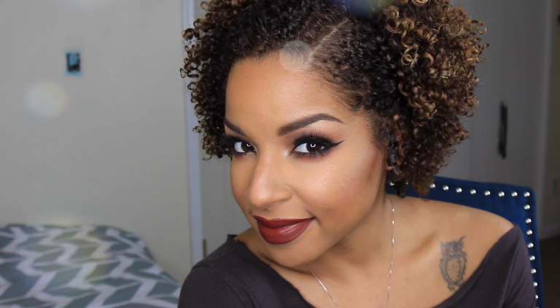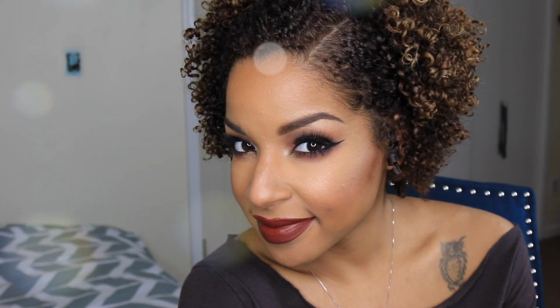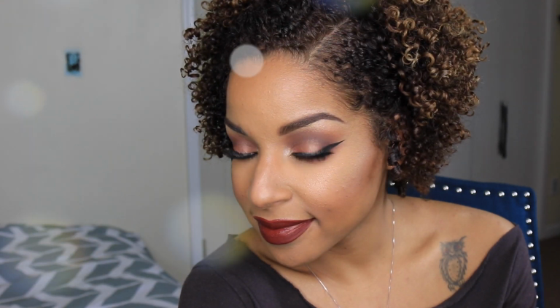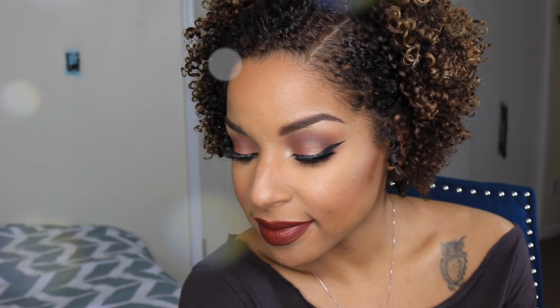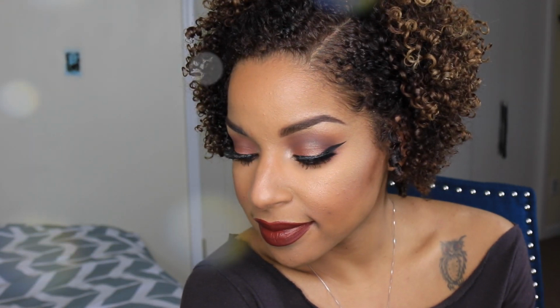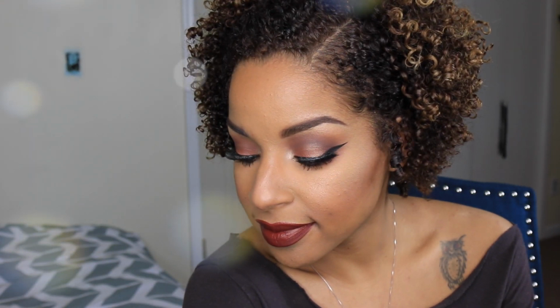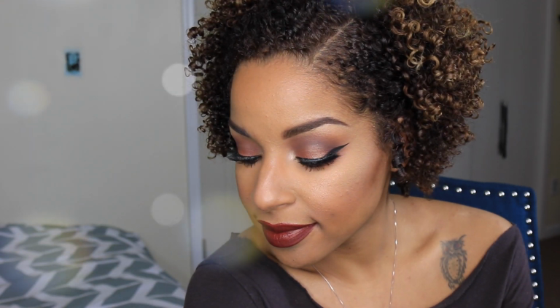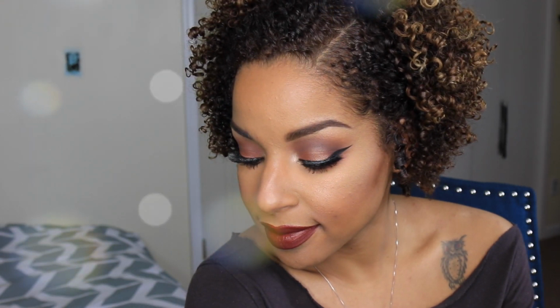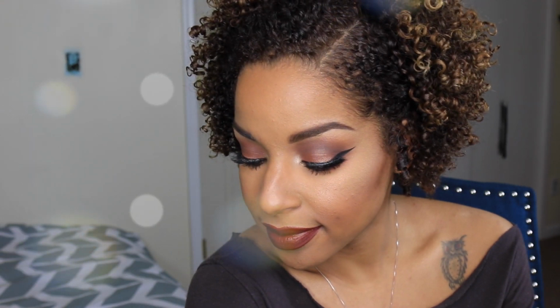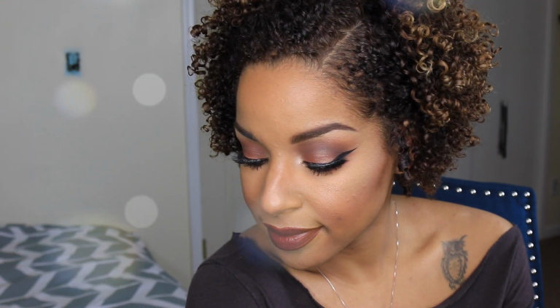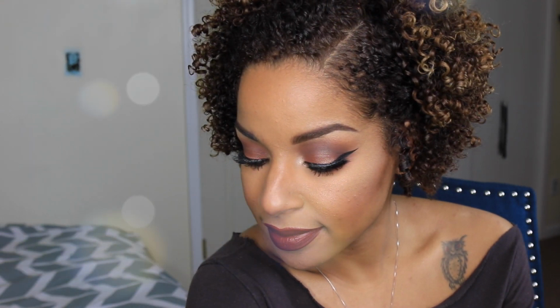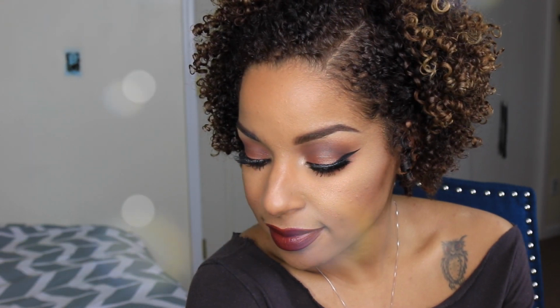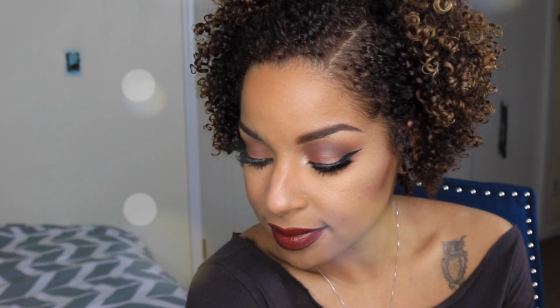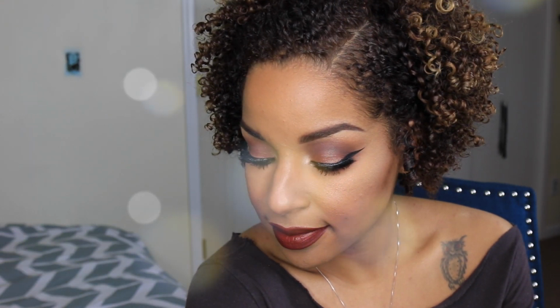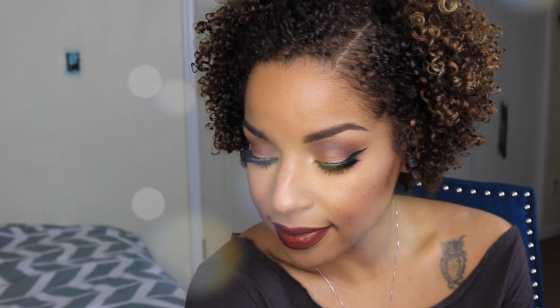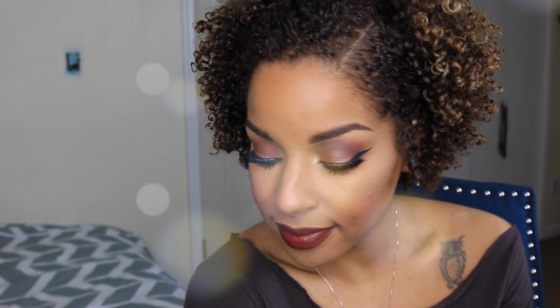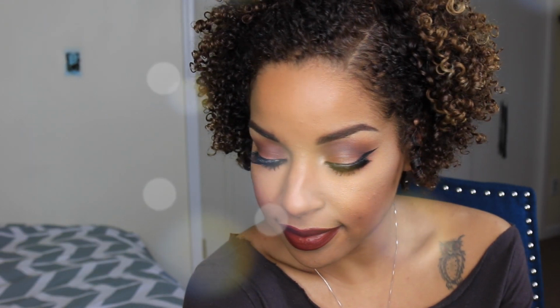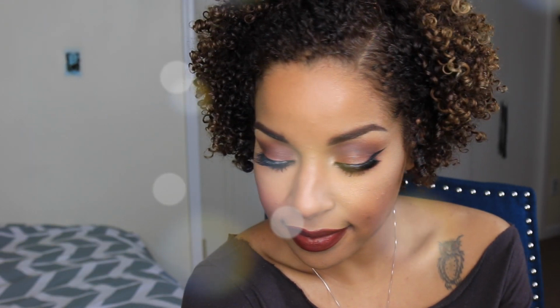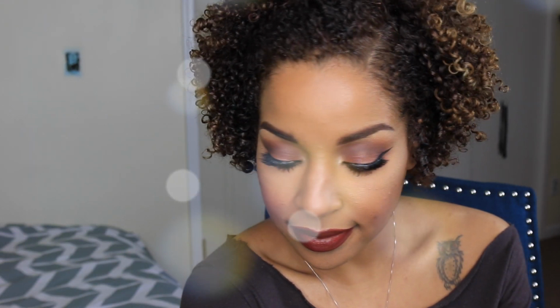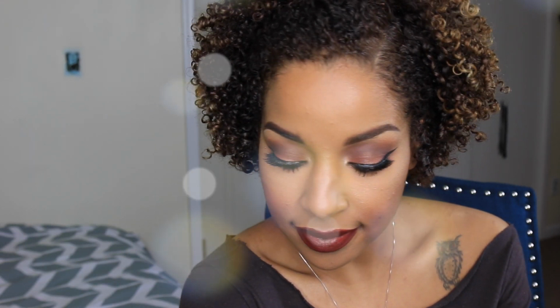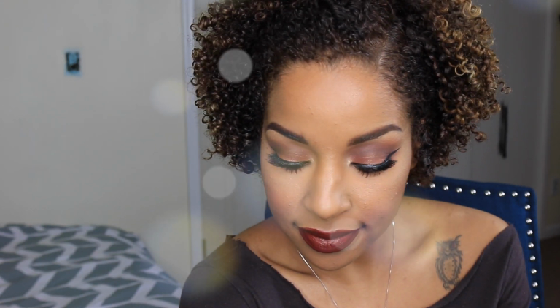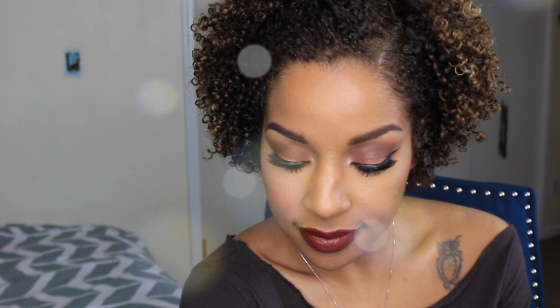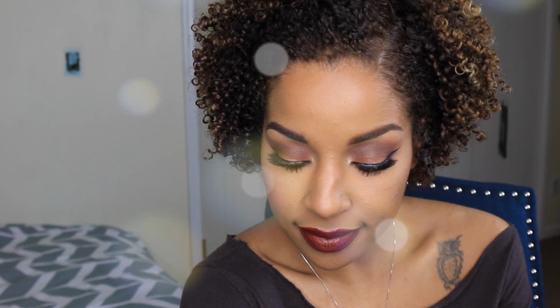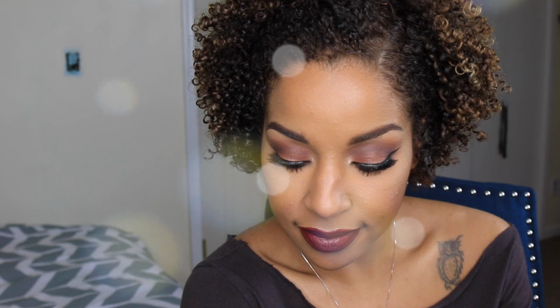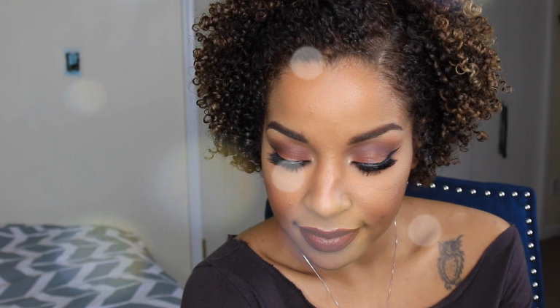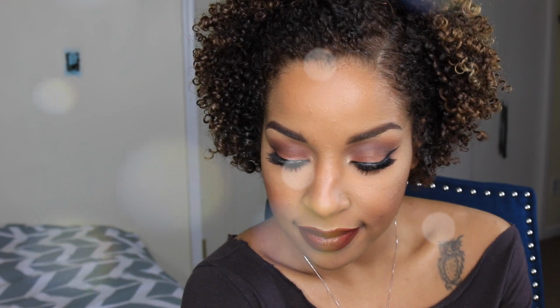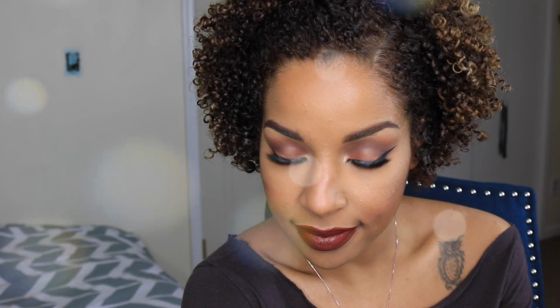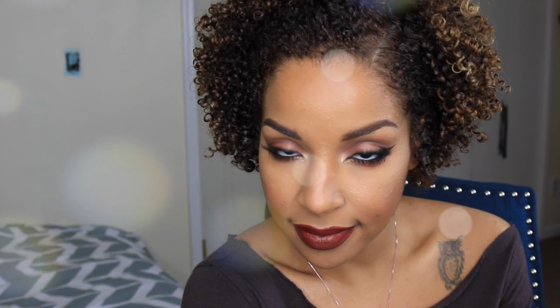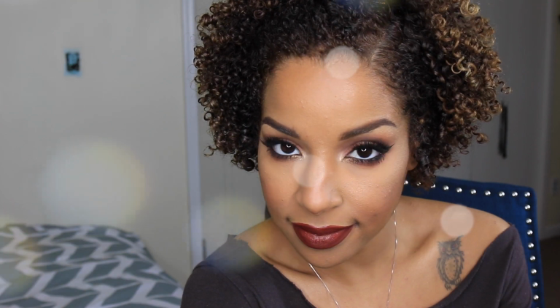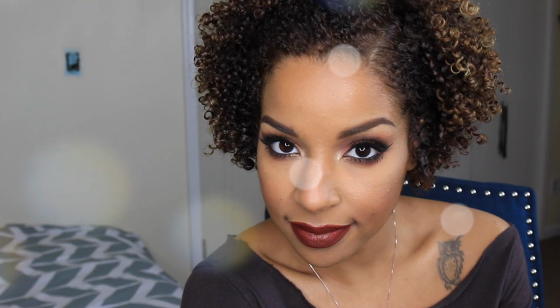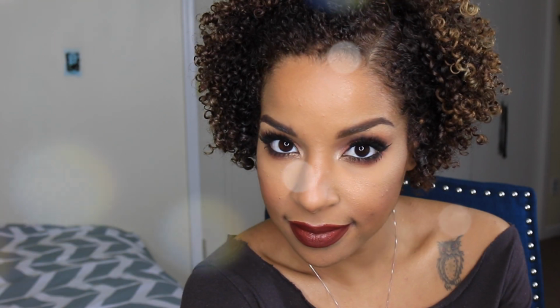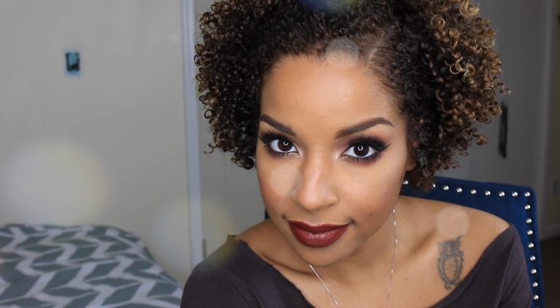Hi guys! Welcome back to my channel. Today I have this gorgeous brown smoky eyes. Stay tuned!